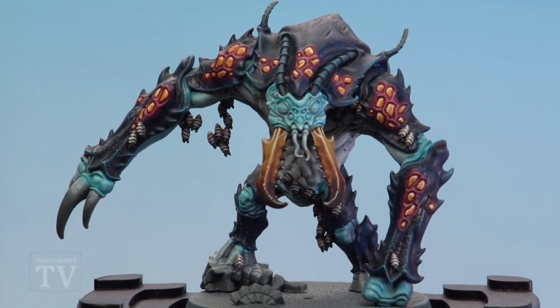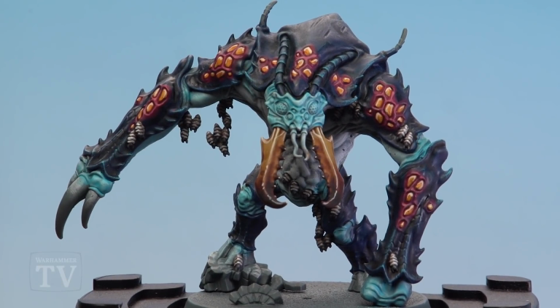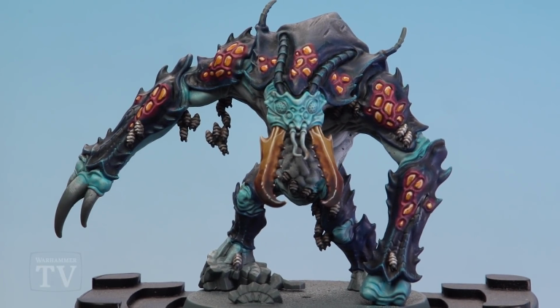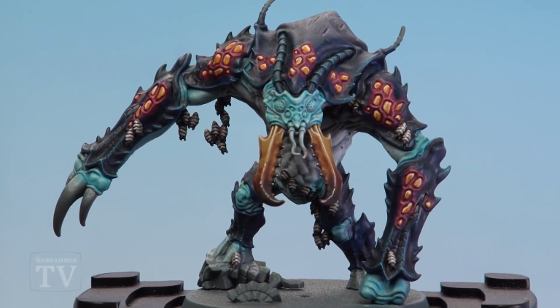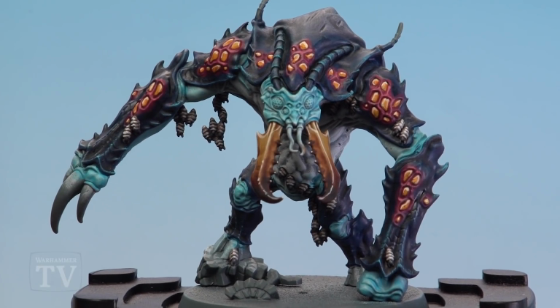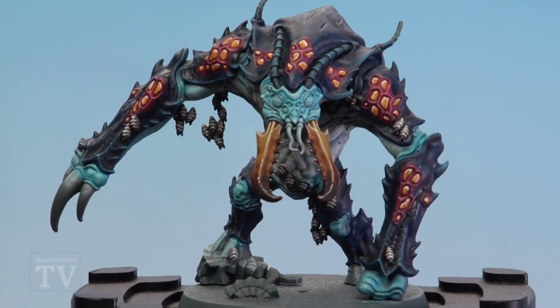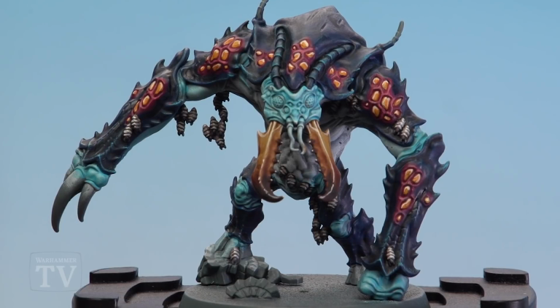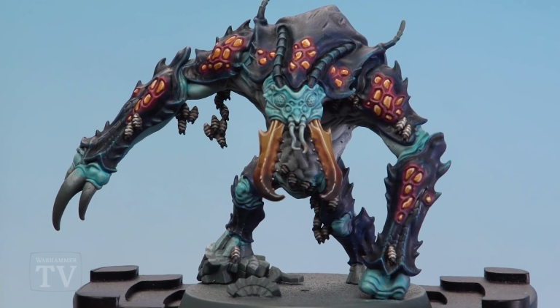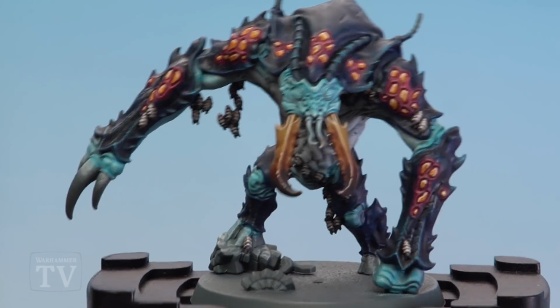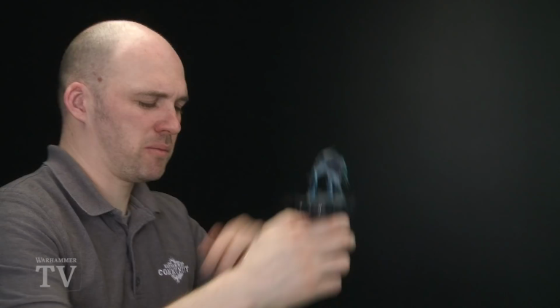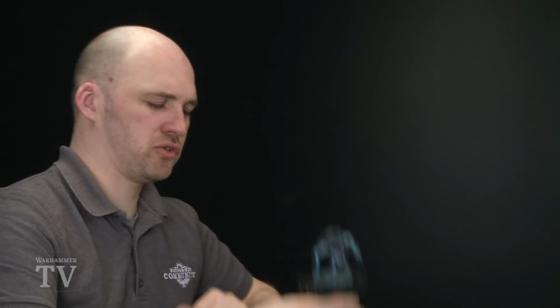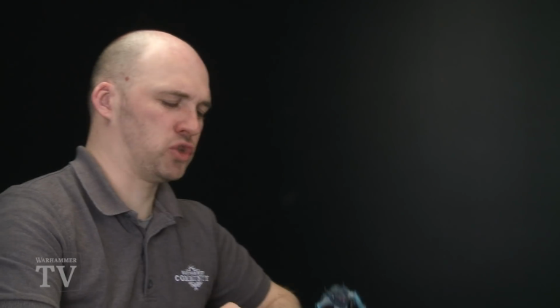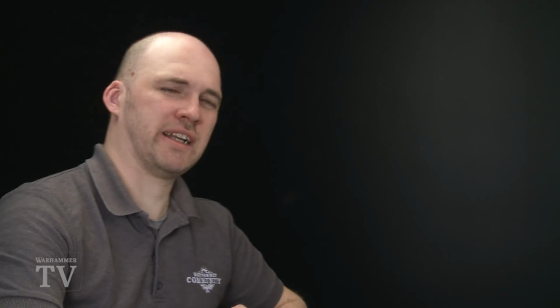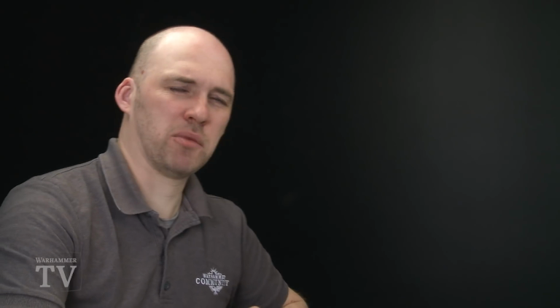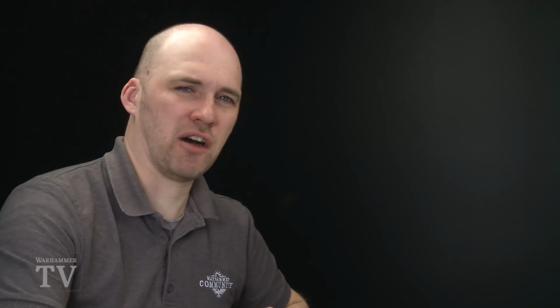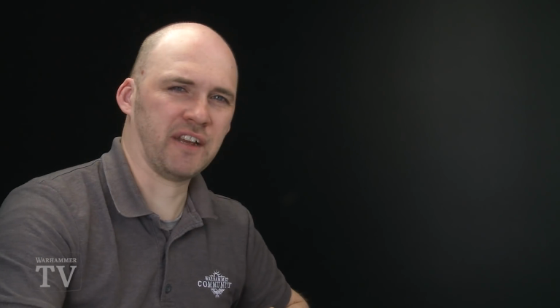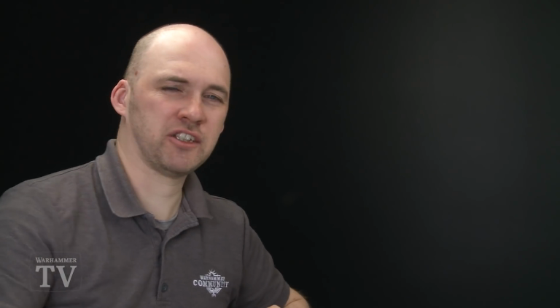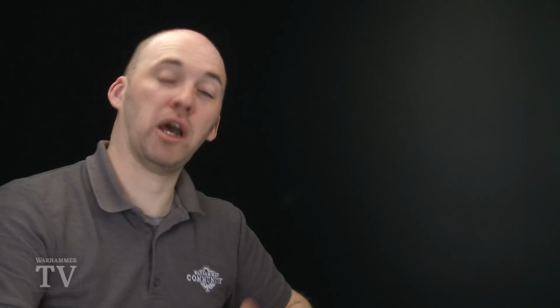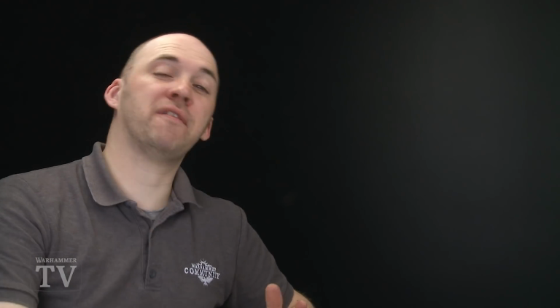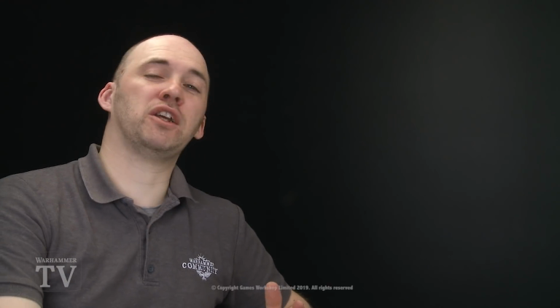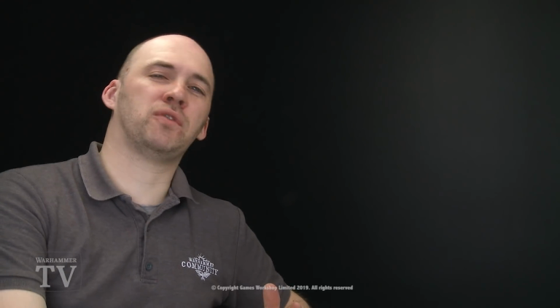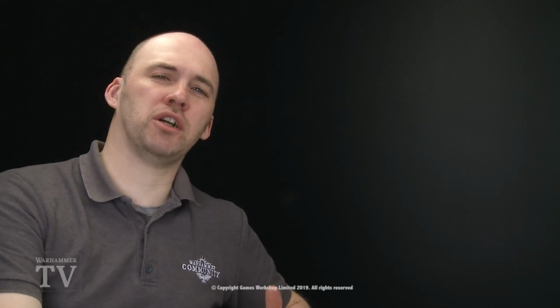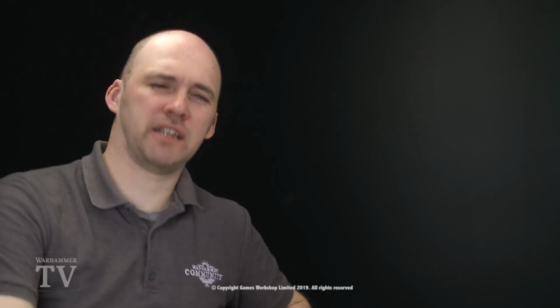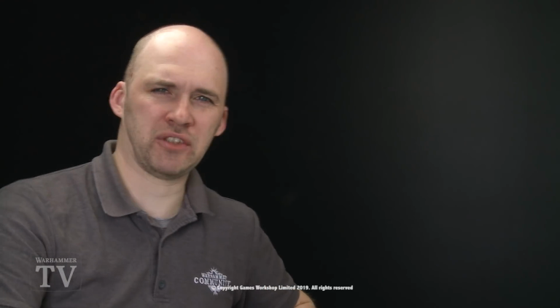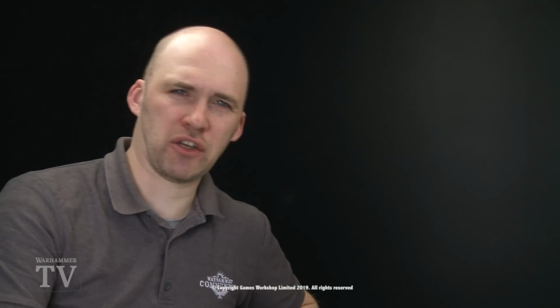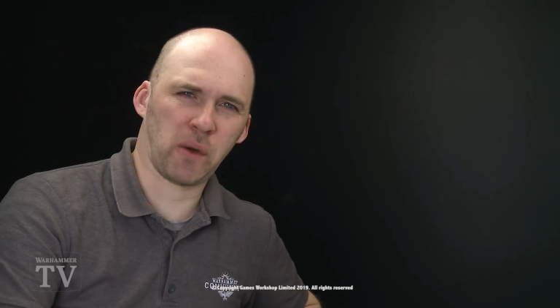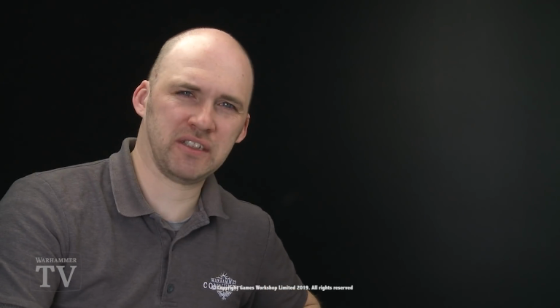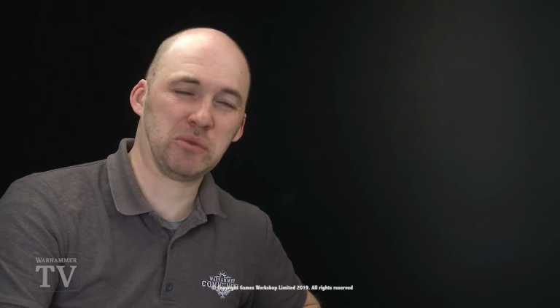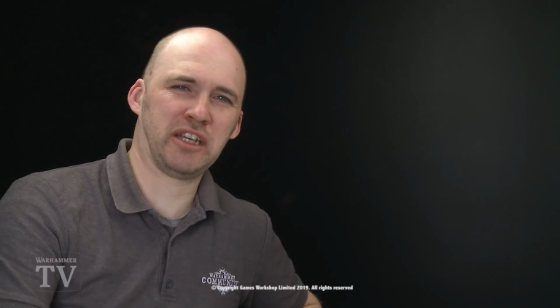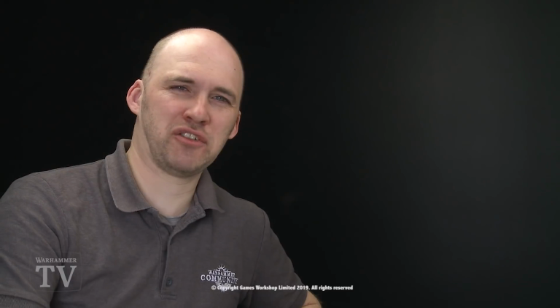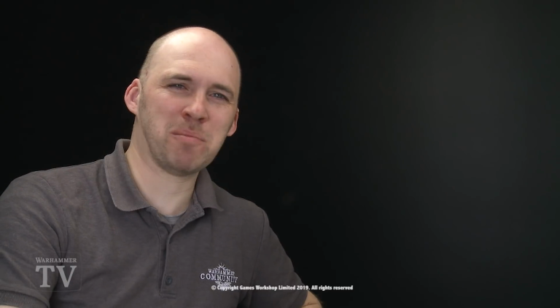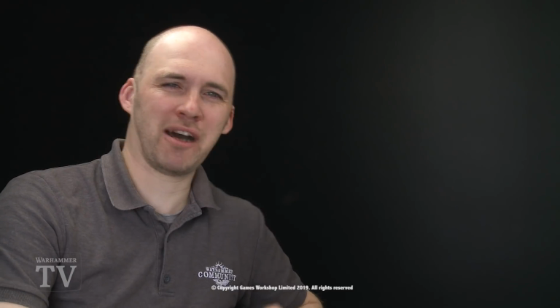And there we are — with that highlight done, the mandibles of the Dreaded Ambull are finished. I hope you found that useful, John. Keep sending those requests in and we'll see you again soon, bye bye.